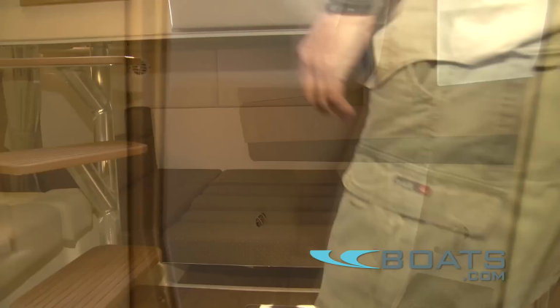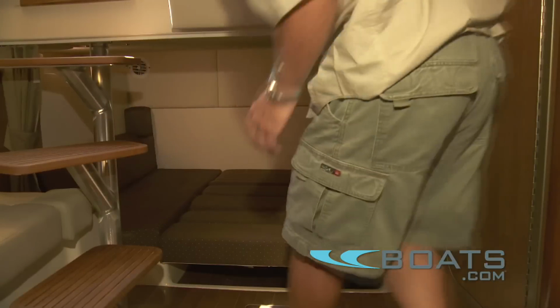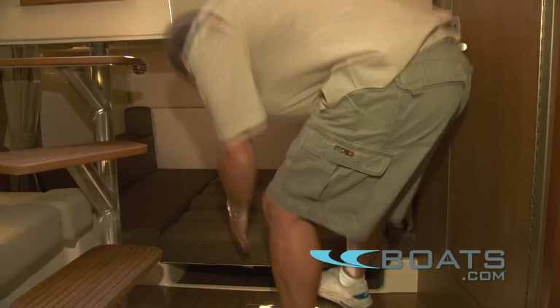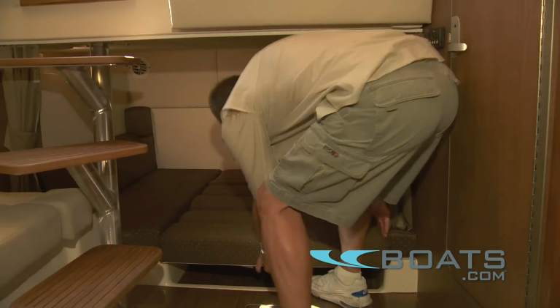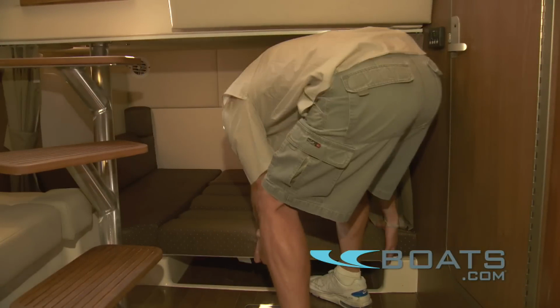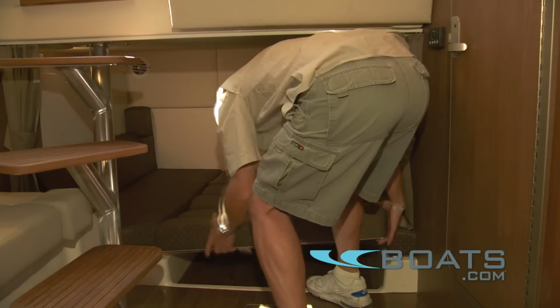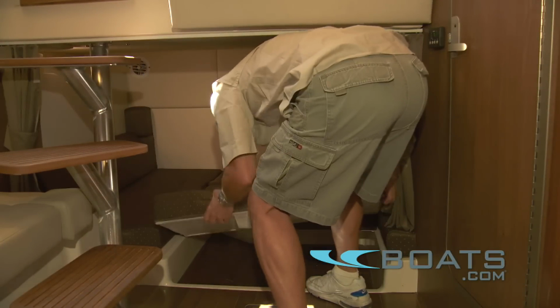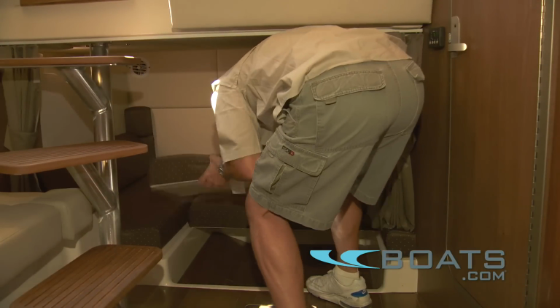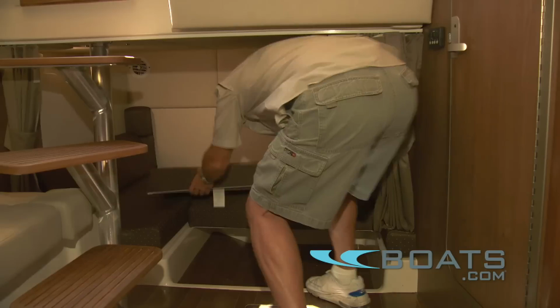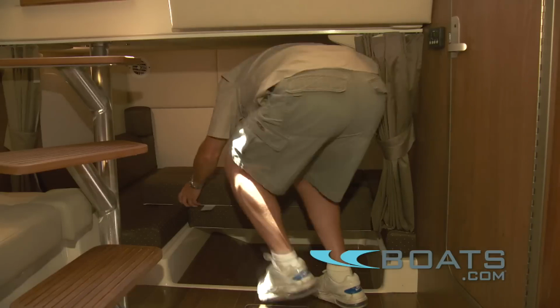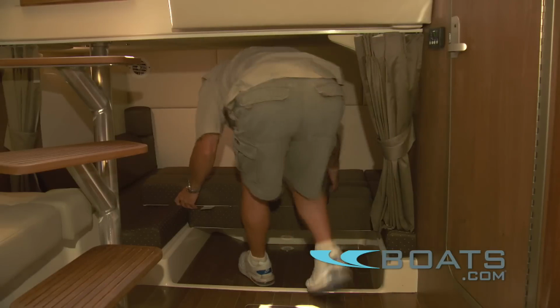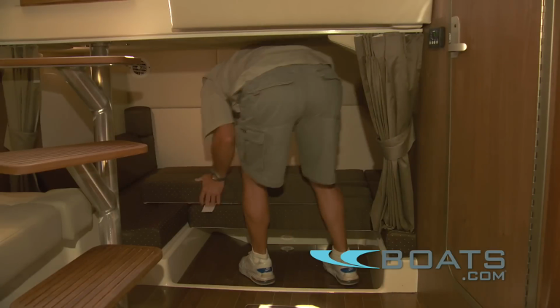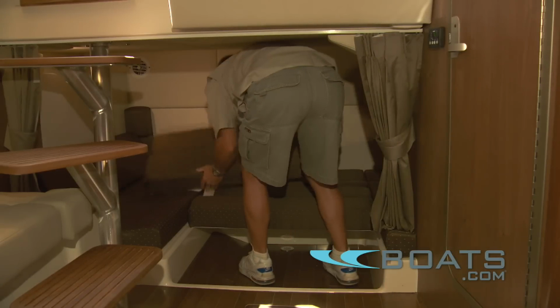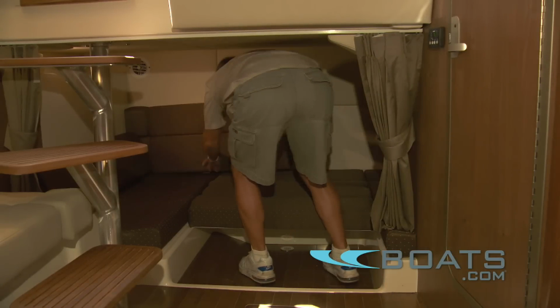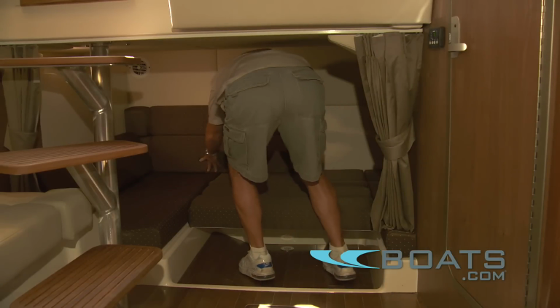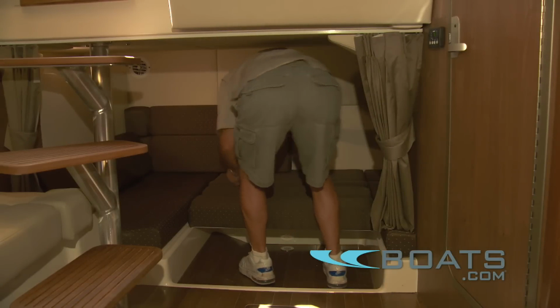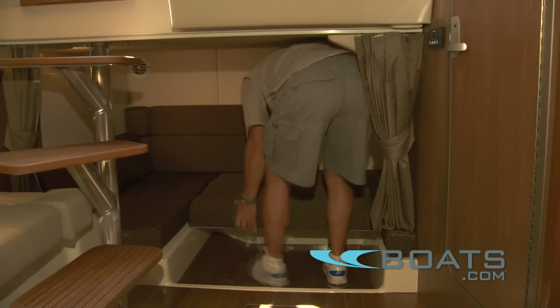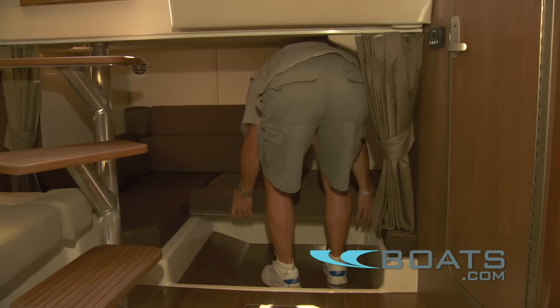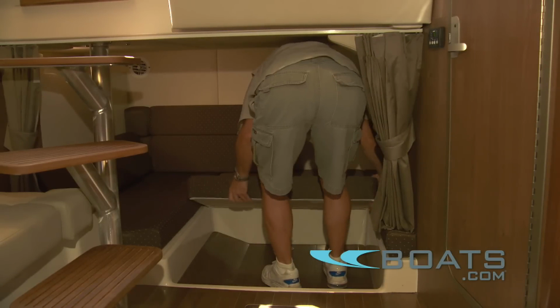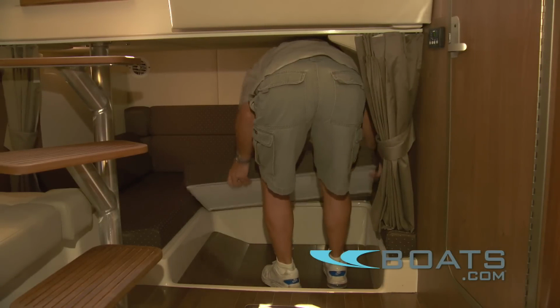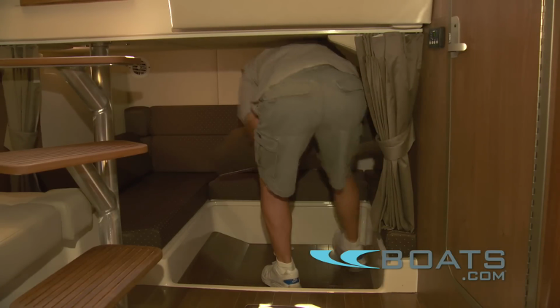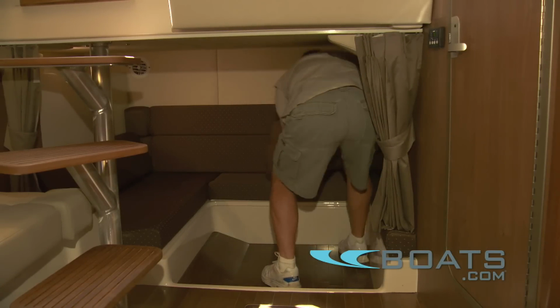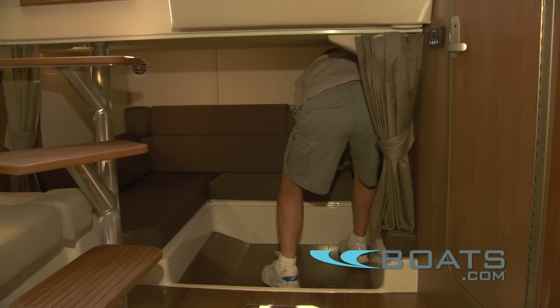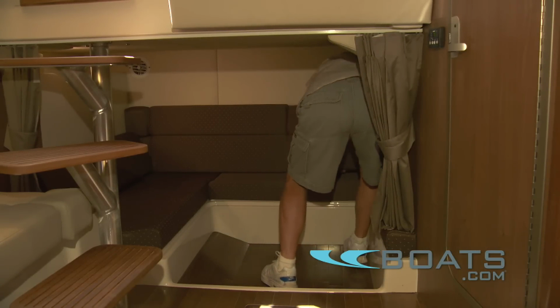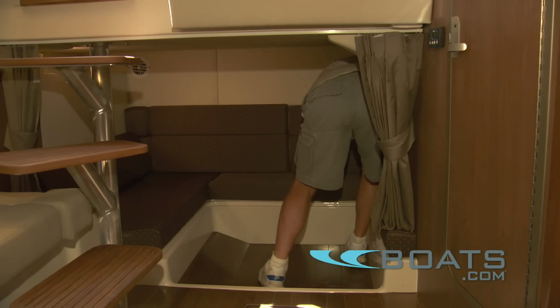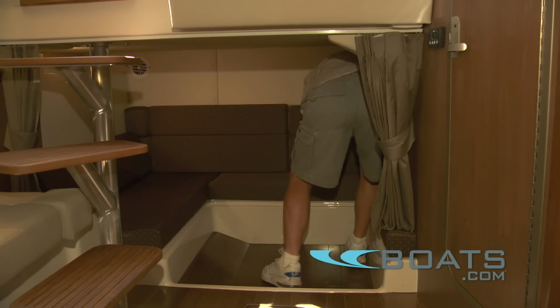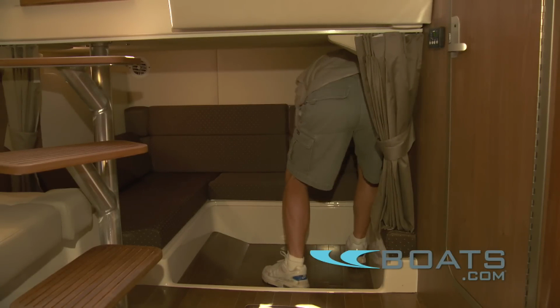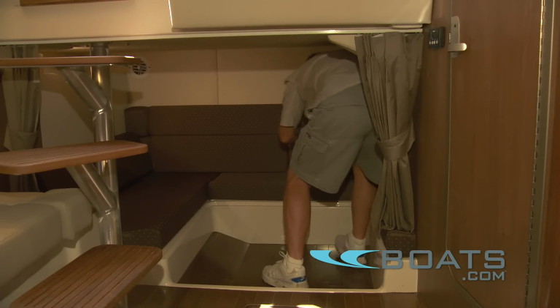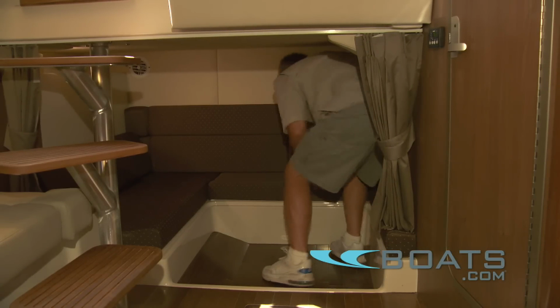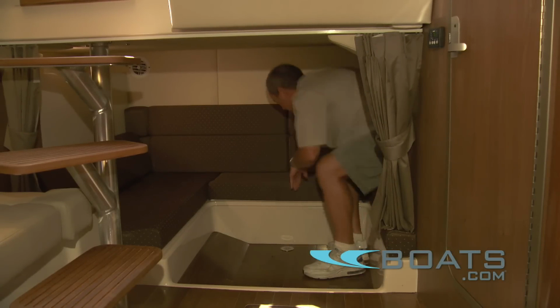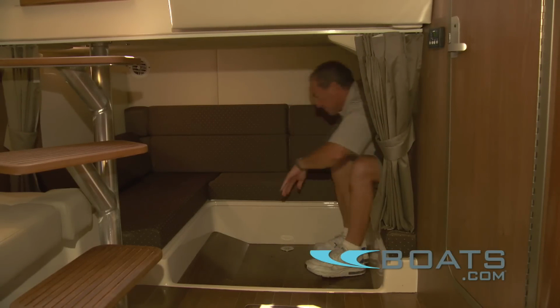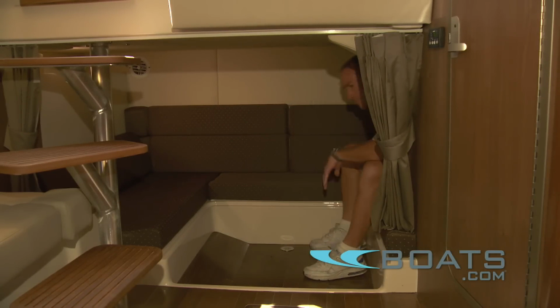Forget the classic claustrophobic mid-cabin berth — Whaler offers an open, sunken sitting area that's great for the kids.